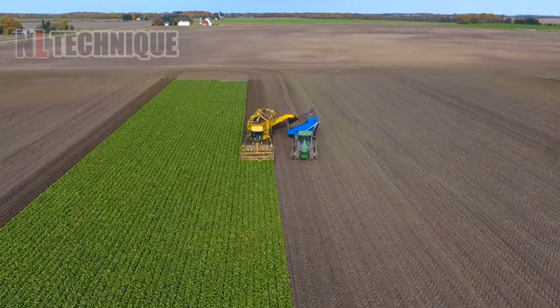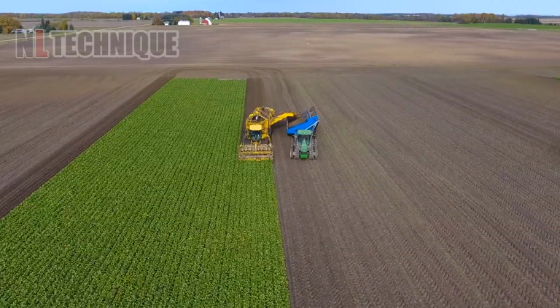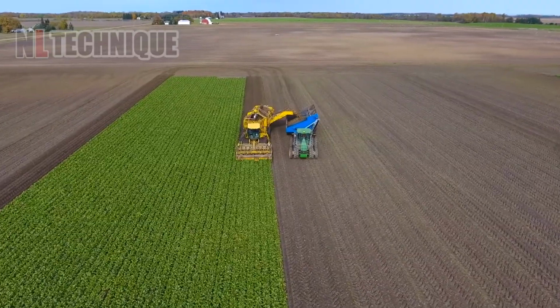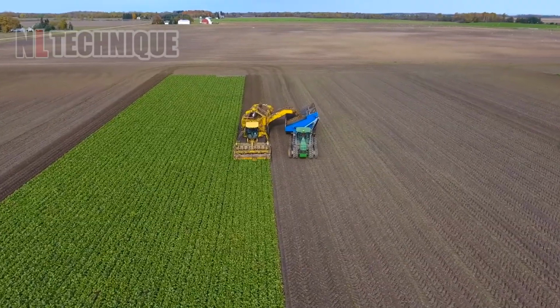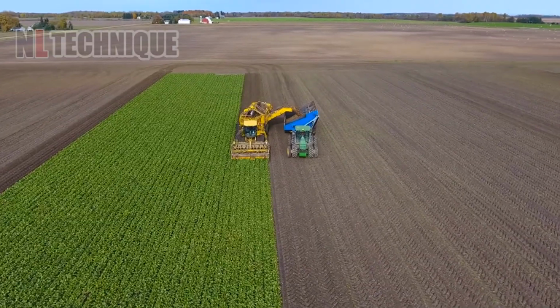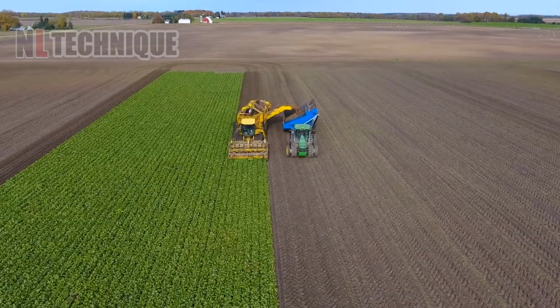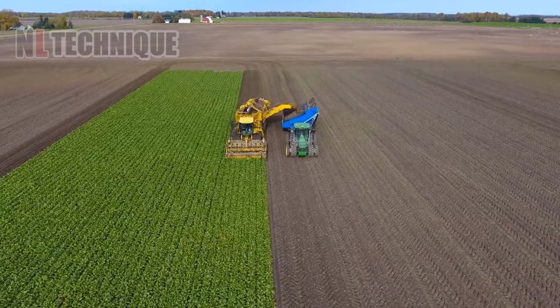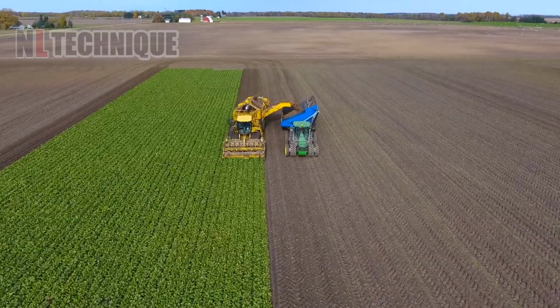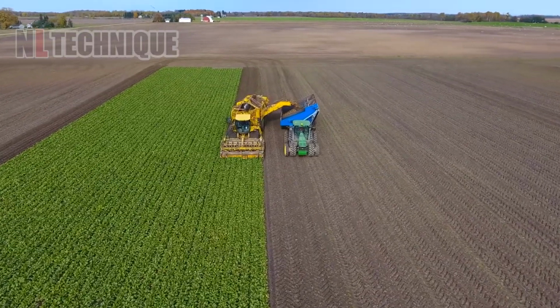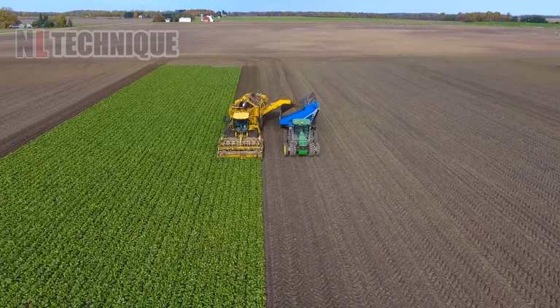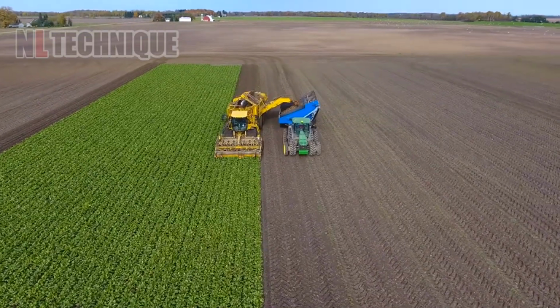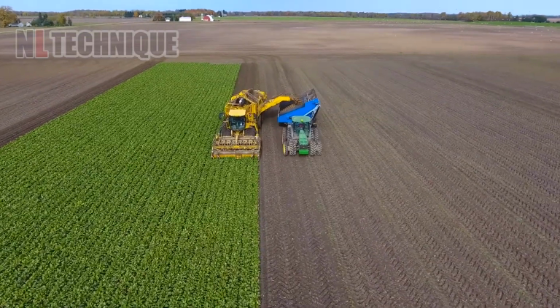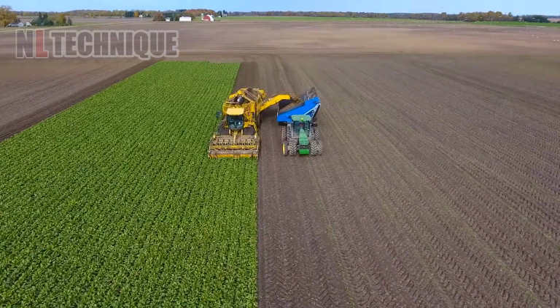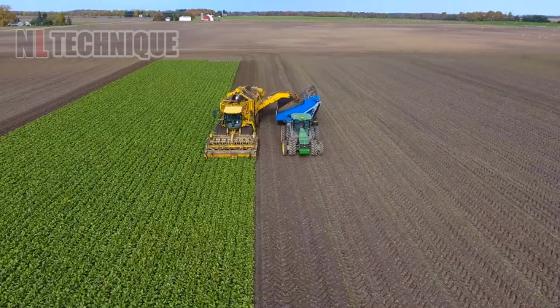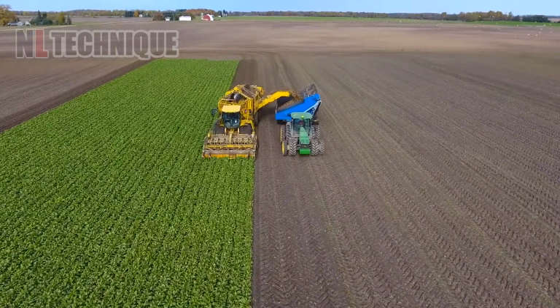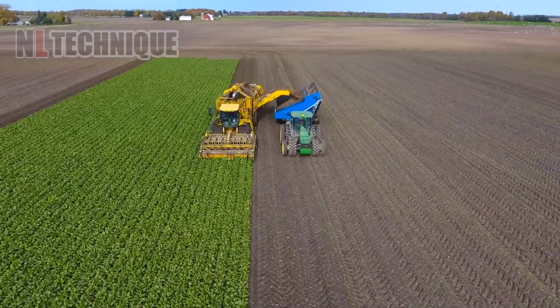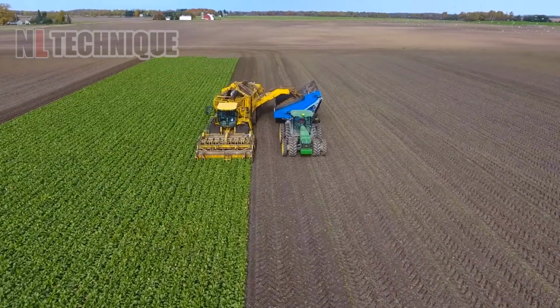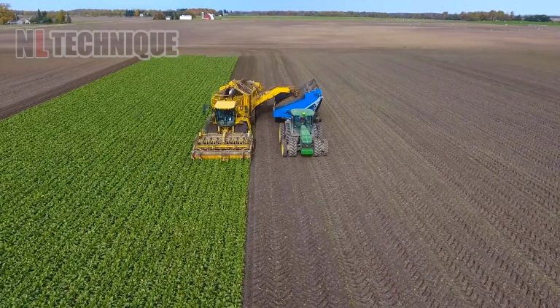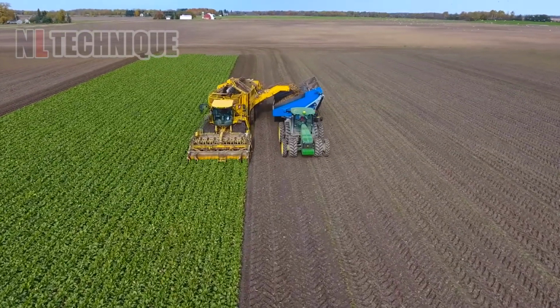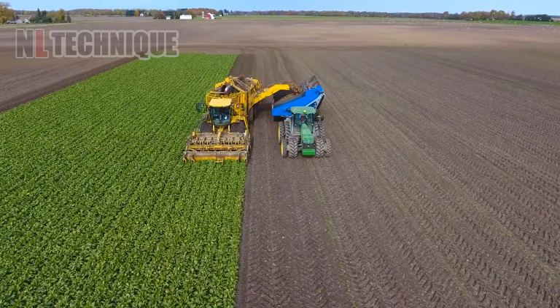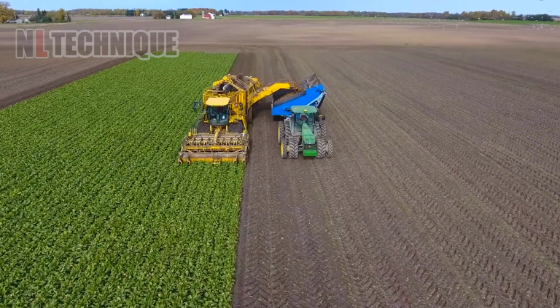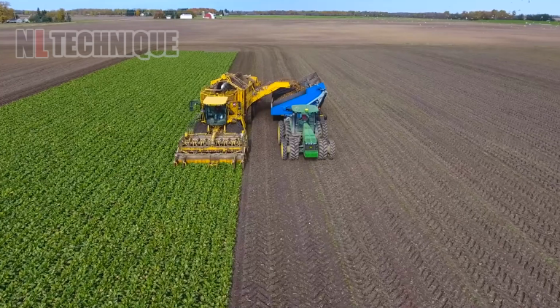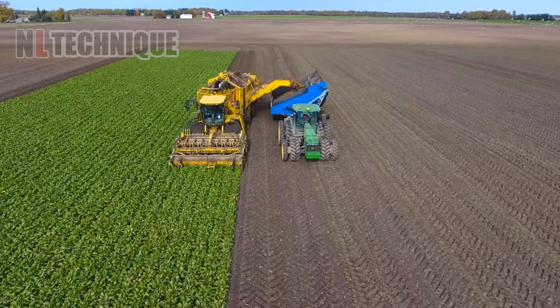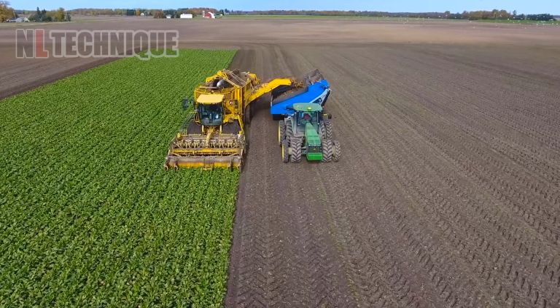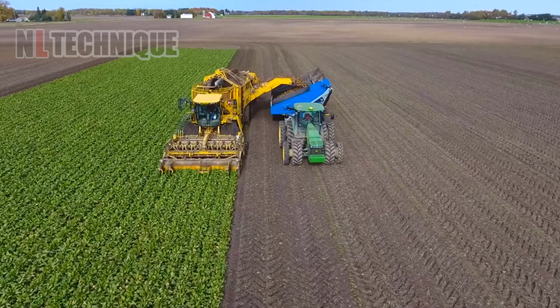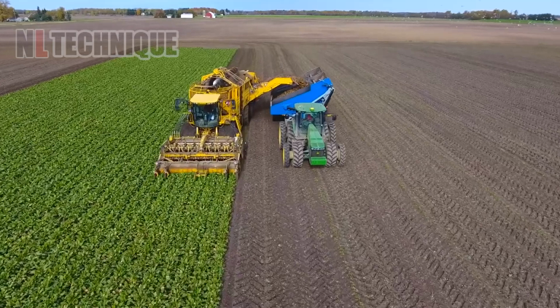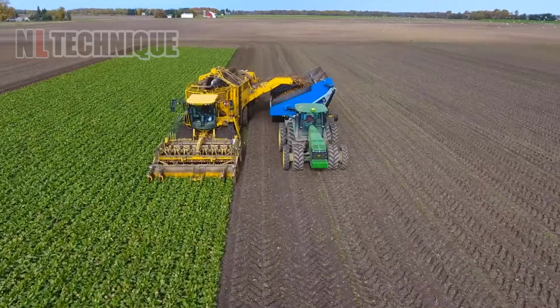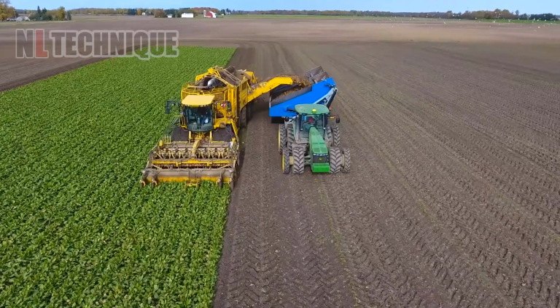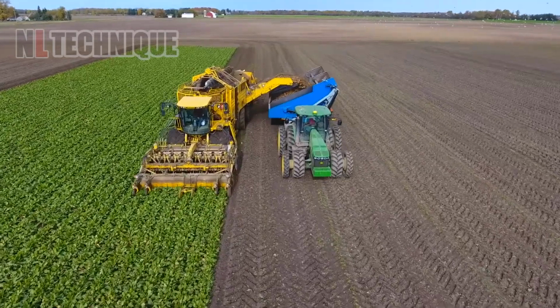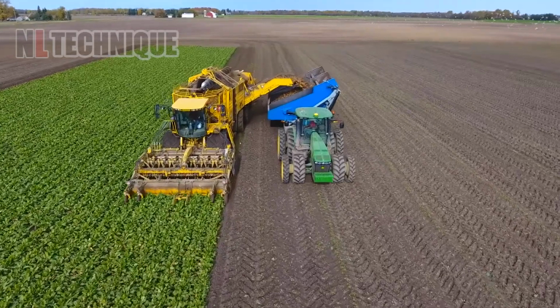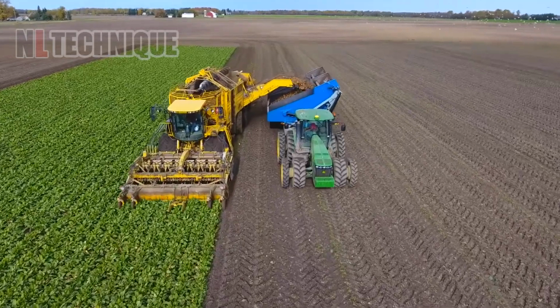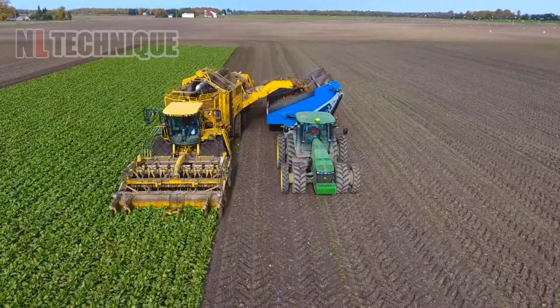Look at how sugarbeets are coming out of the monster harvester like a downpour while it's still operating.